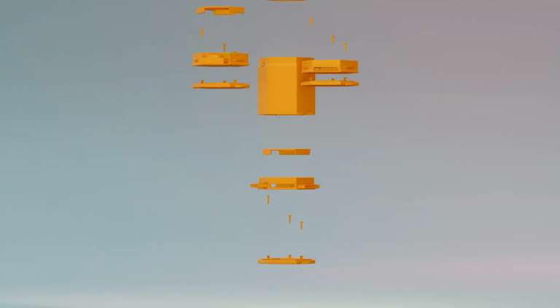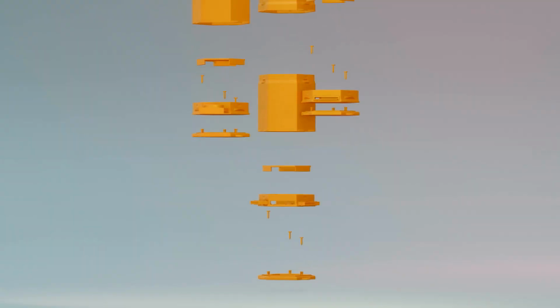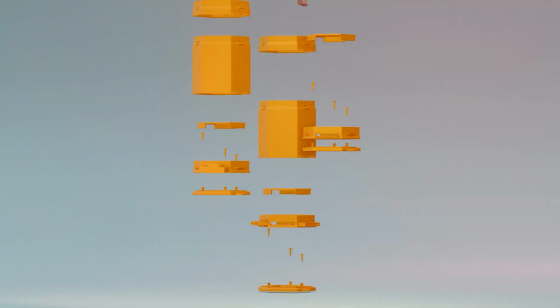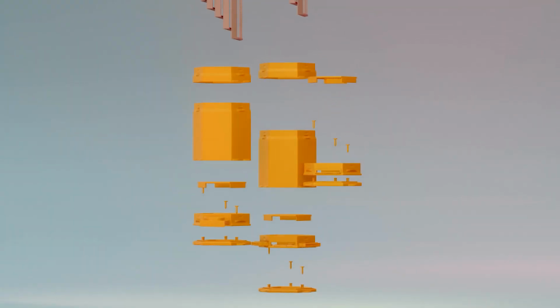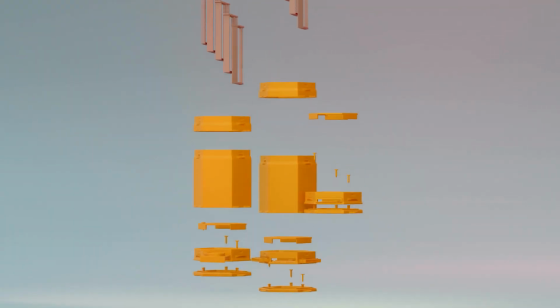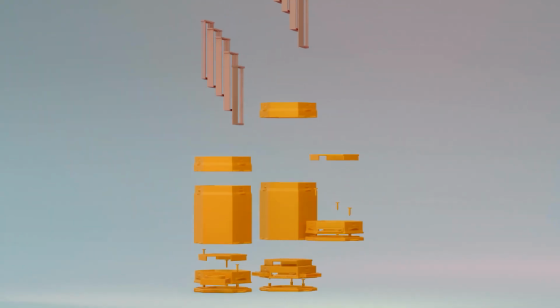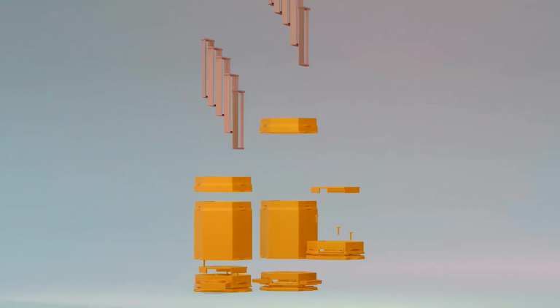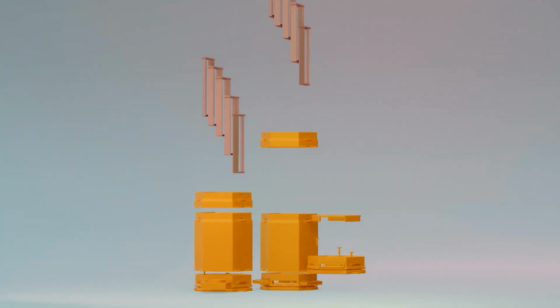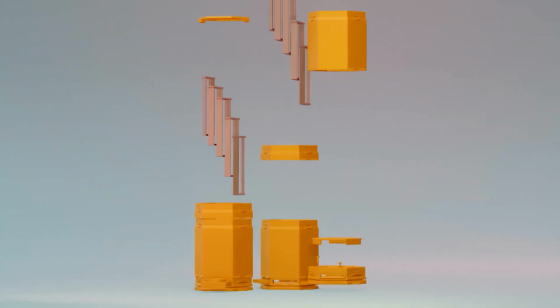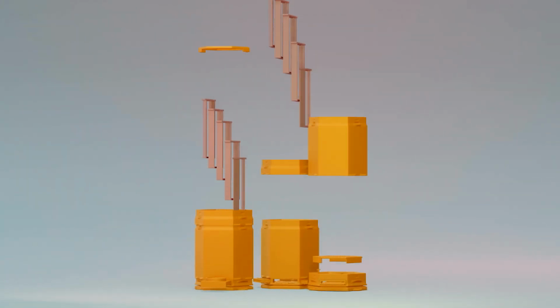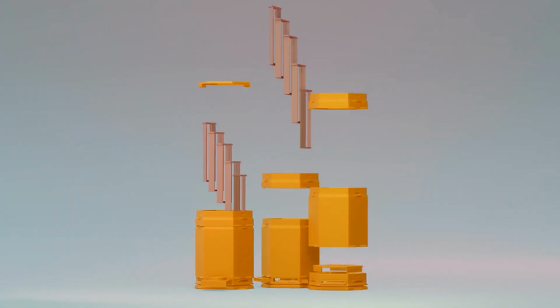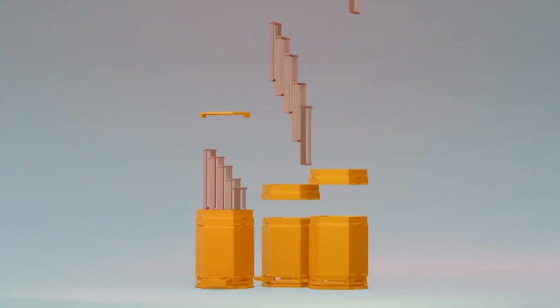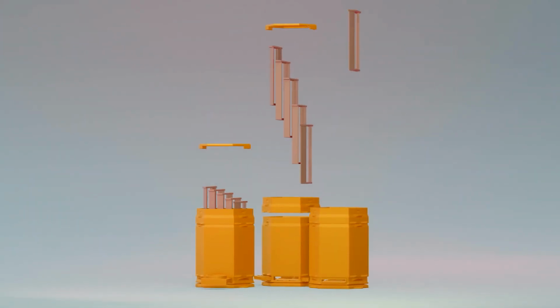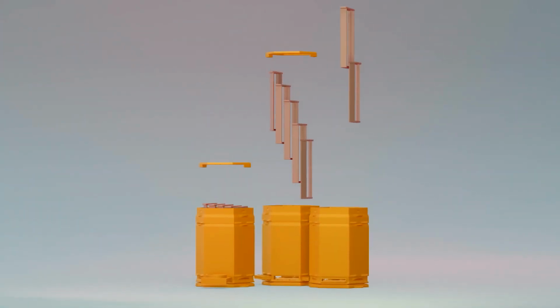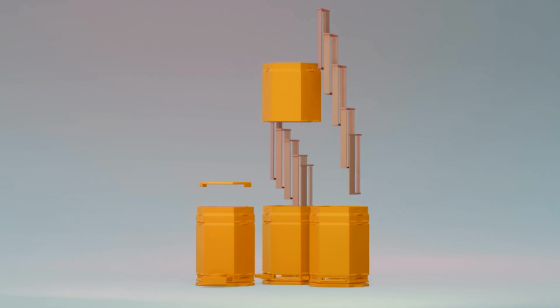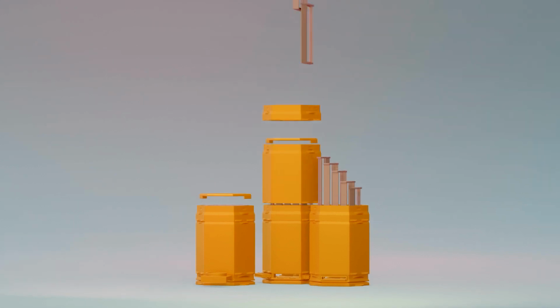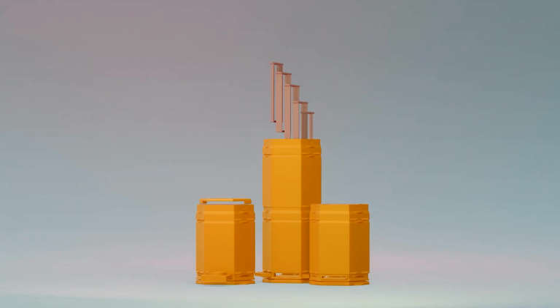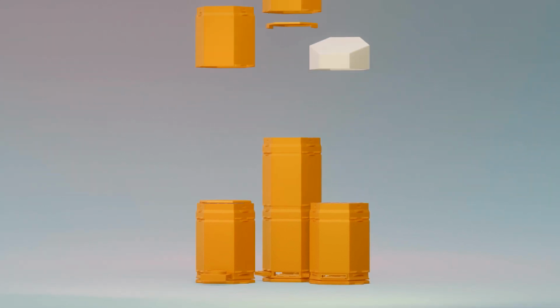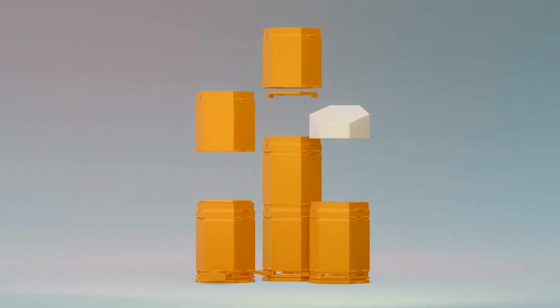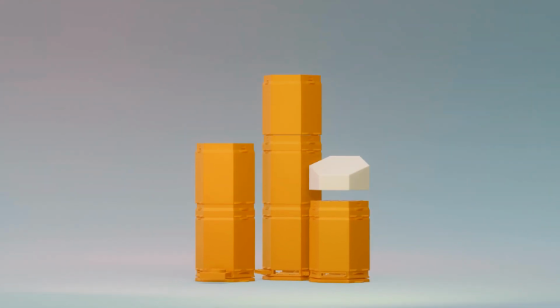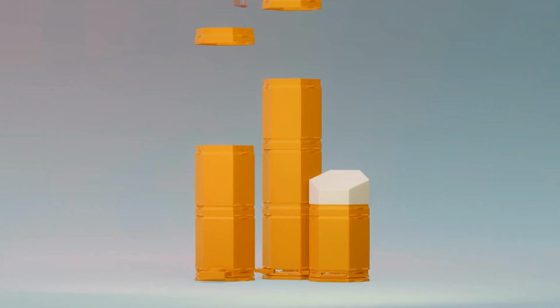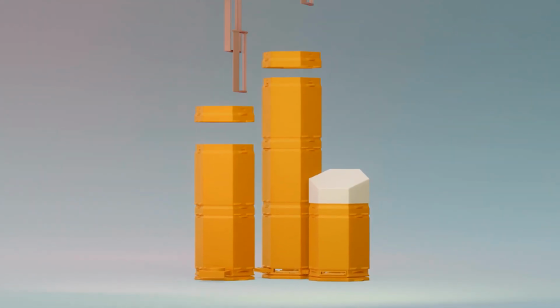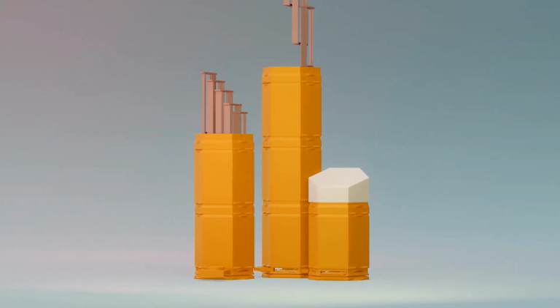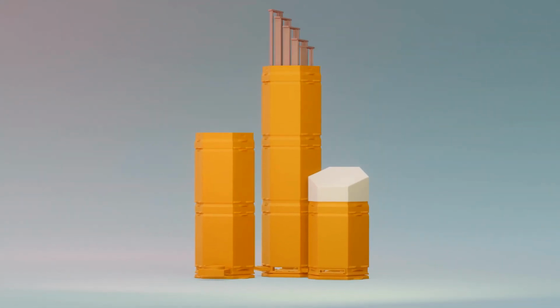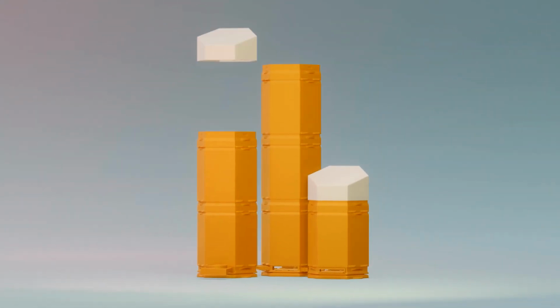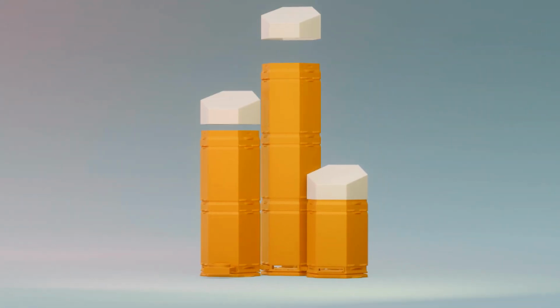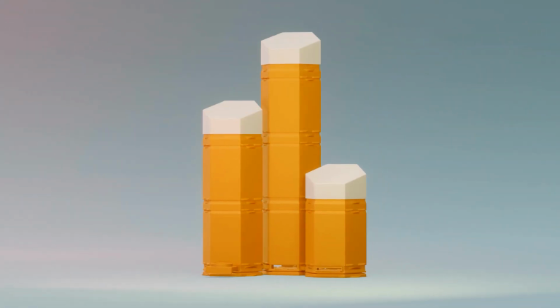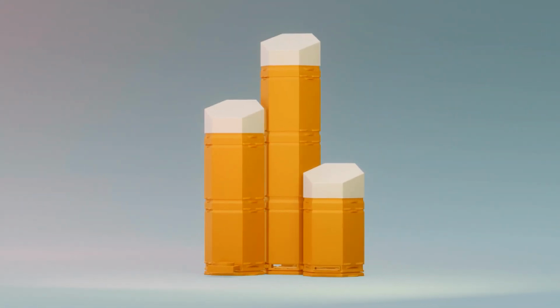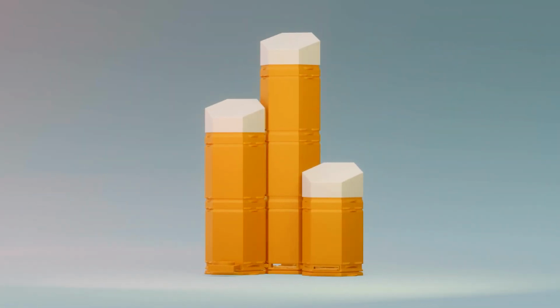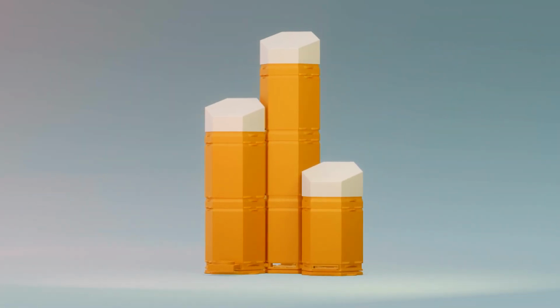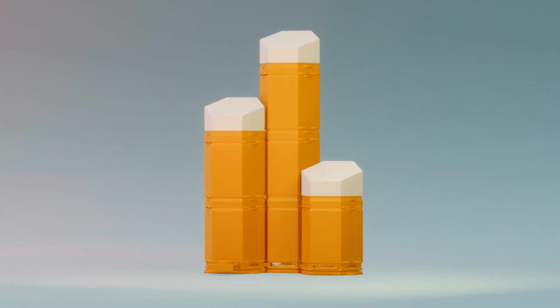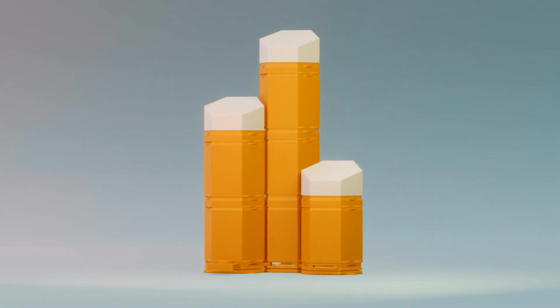Hex Hives: blending cutting-edge technology with nature's marvels. Together, let's give bees the home they deserve.